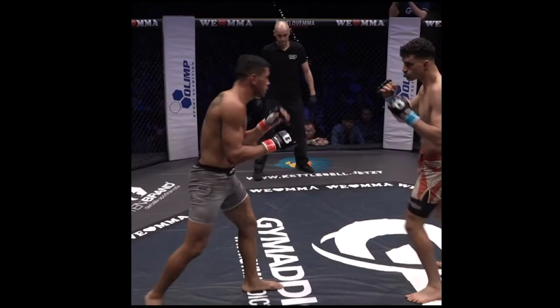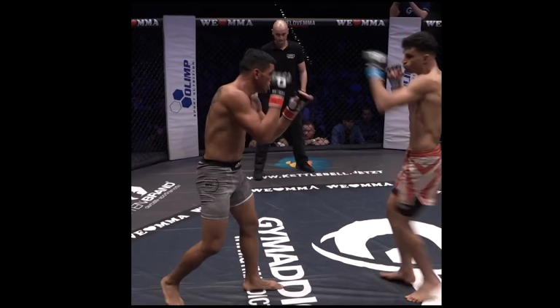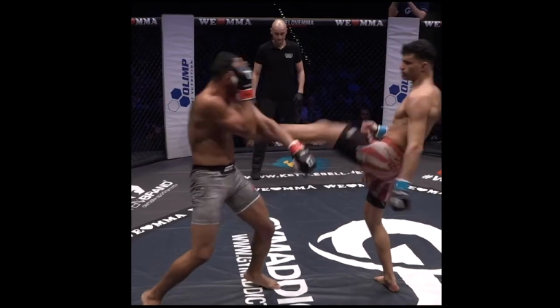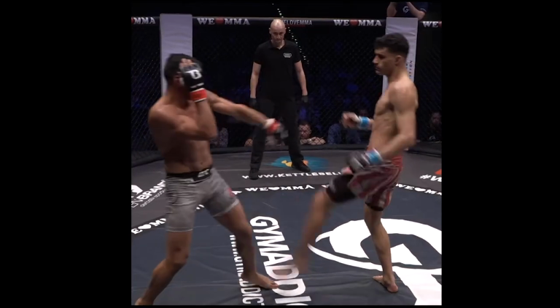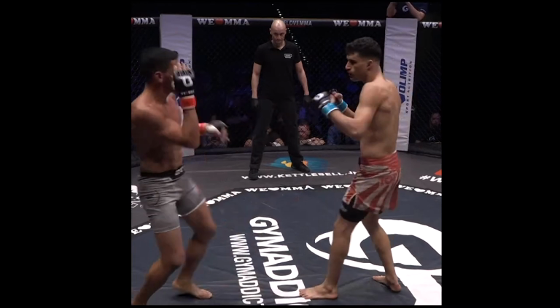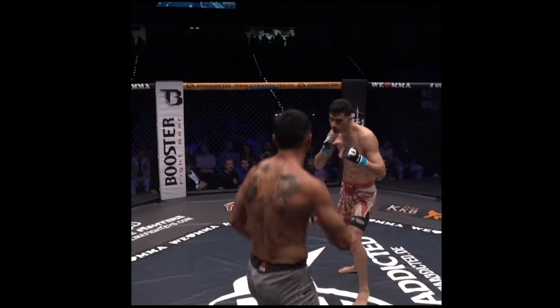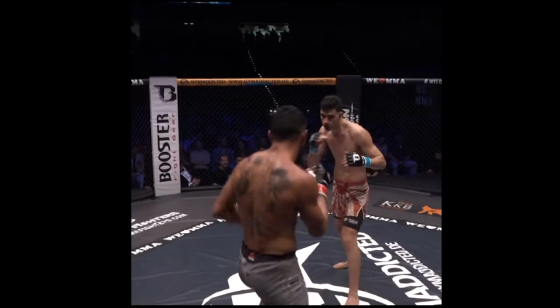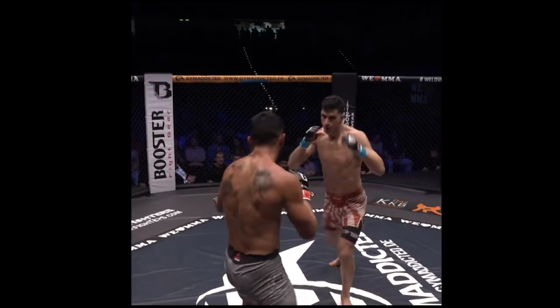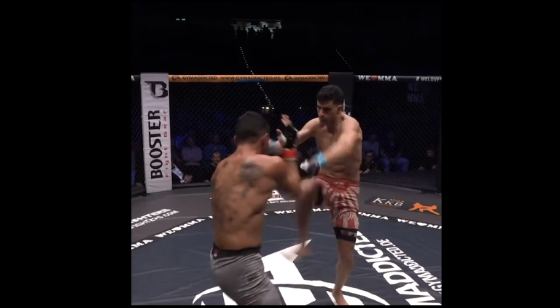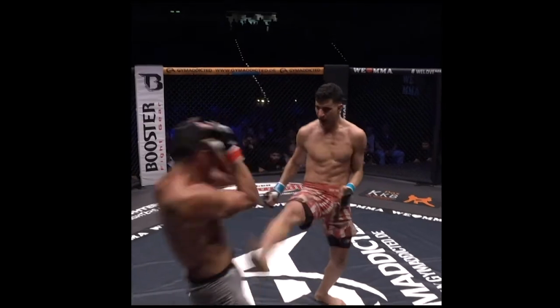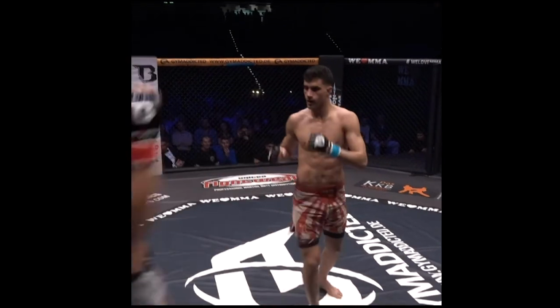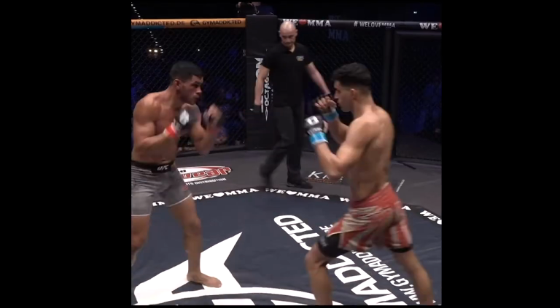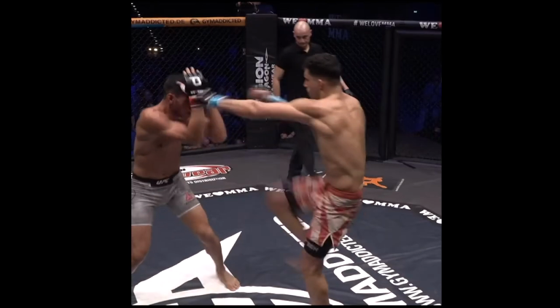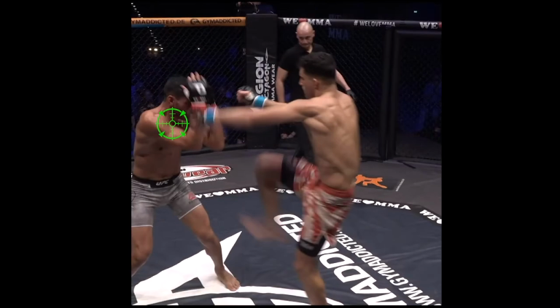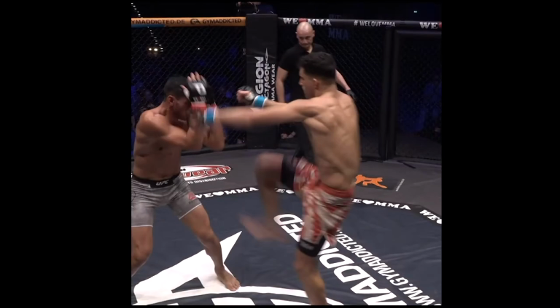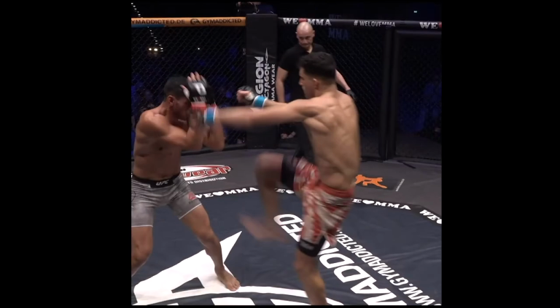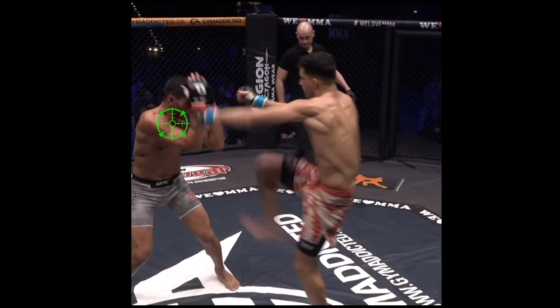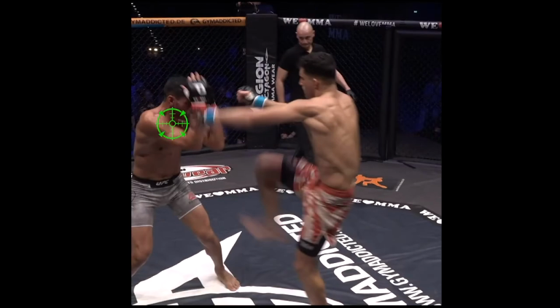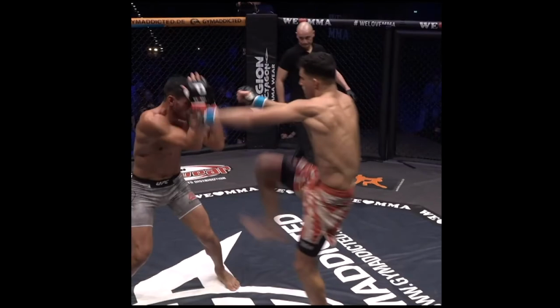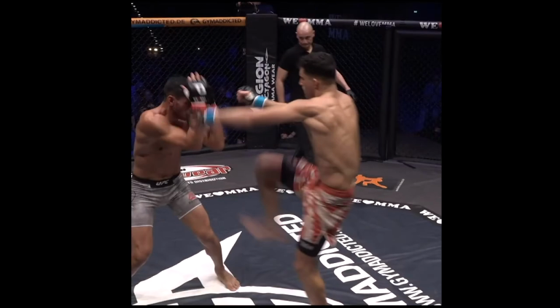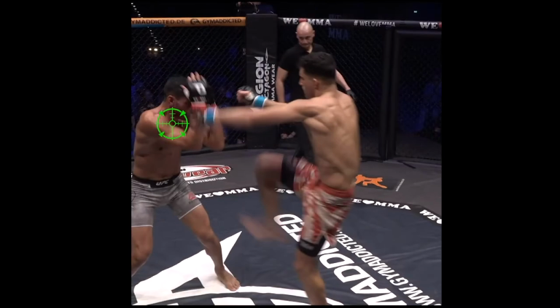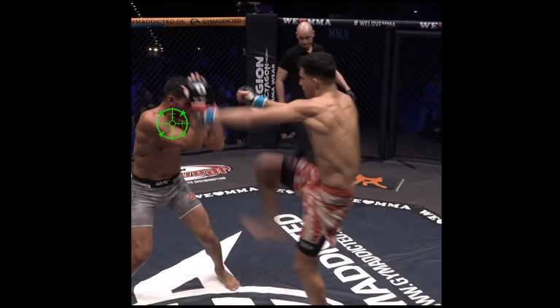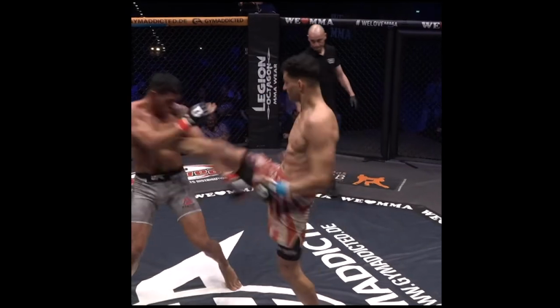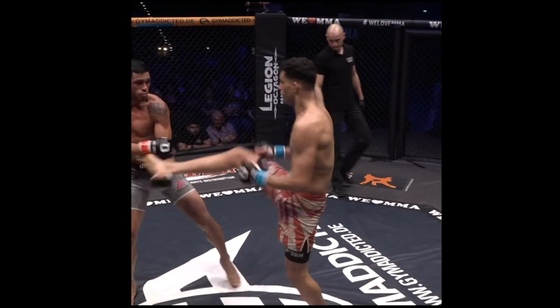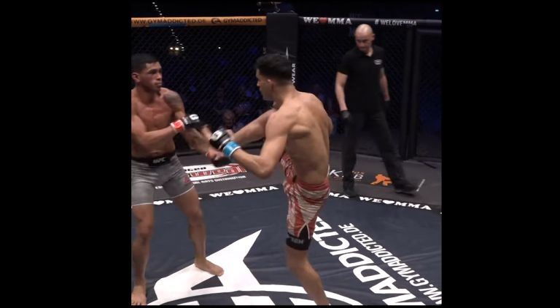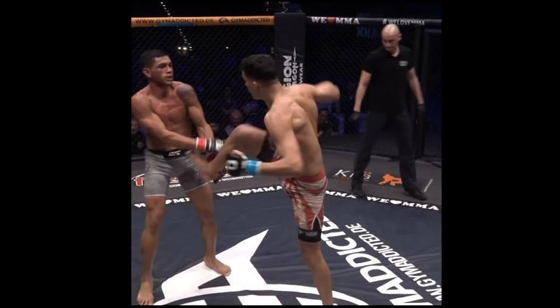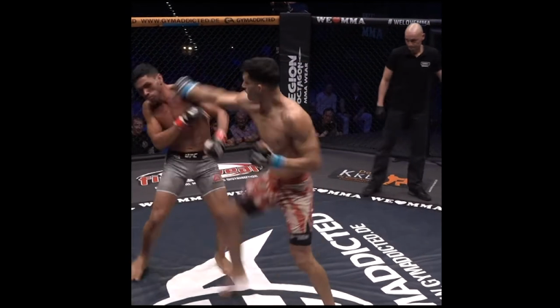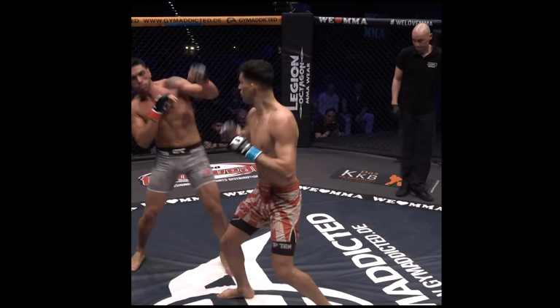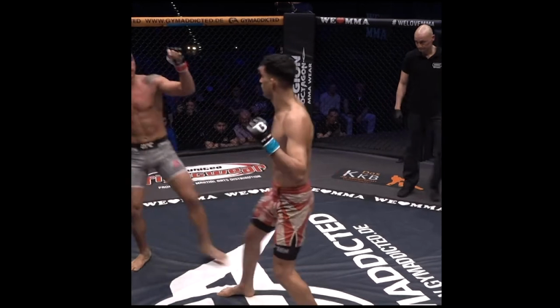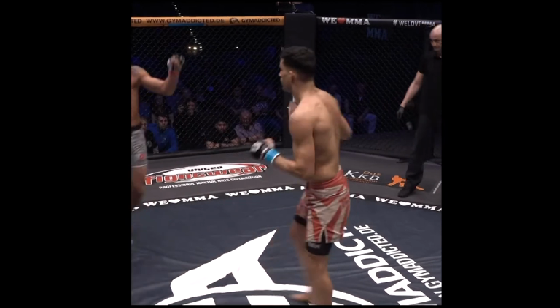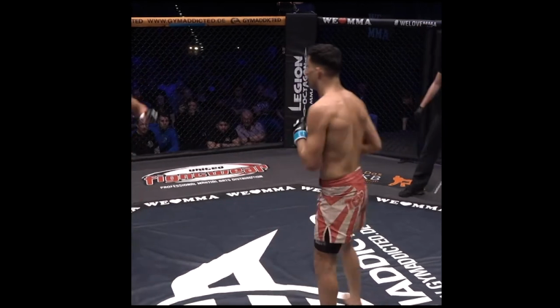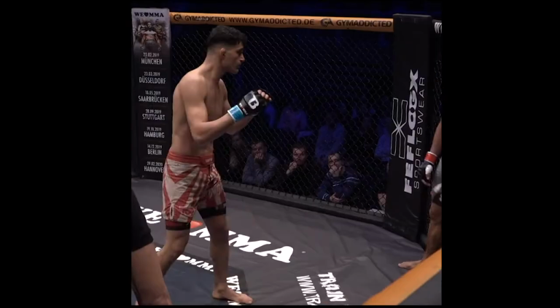Ehsan using his teep to good effect. Unlike most, he's aiming for the chest, which is more likely to disrupt Lucas' balance.